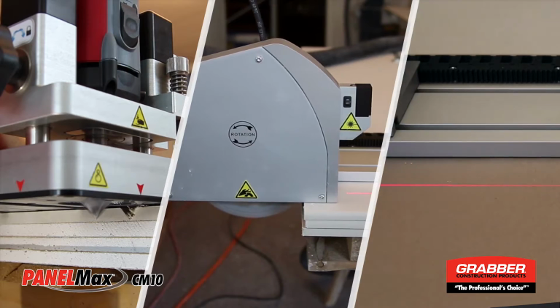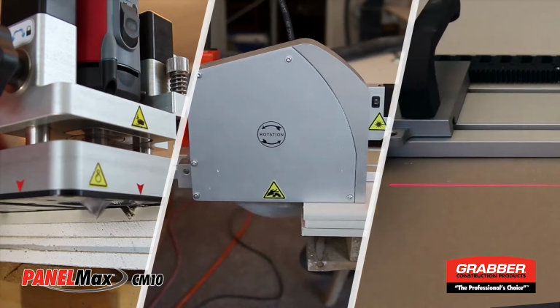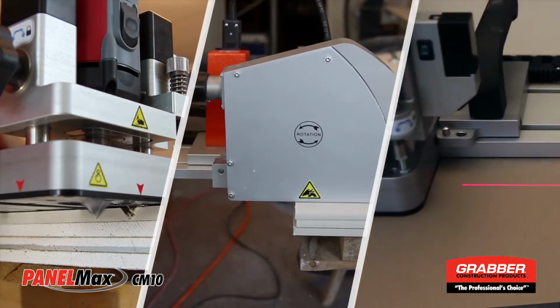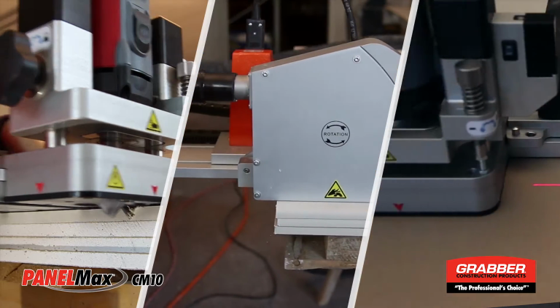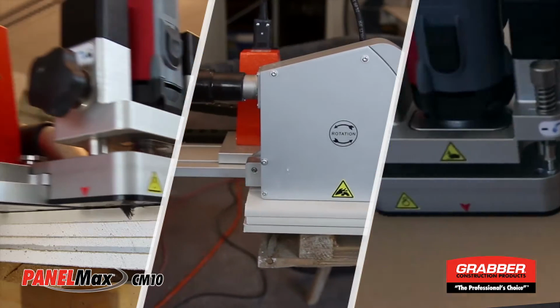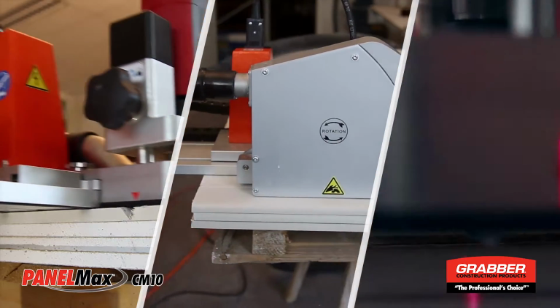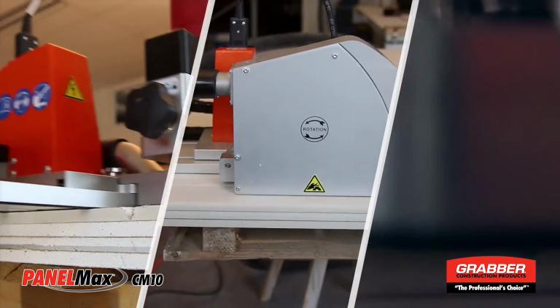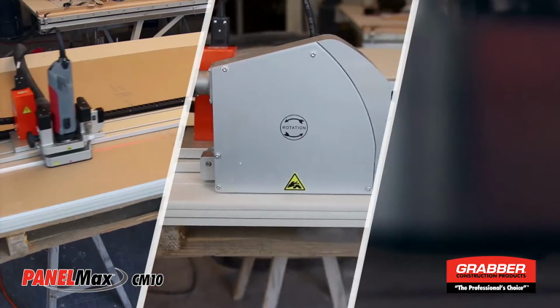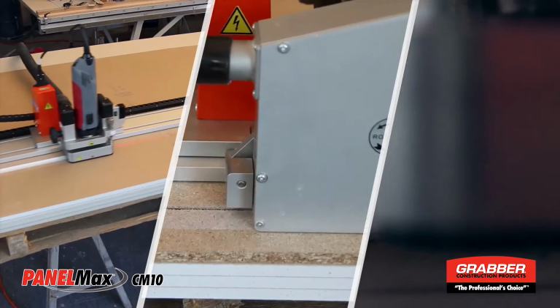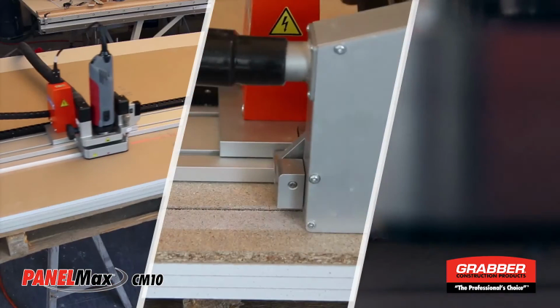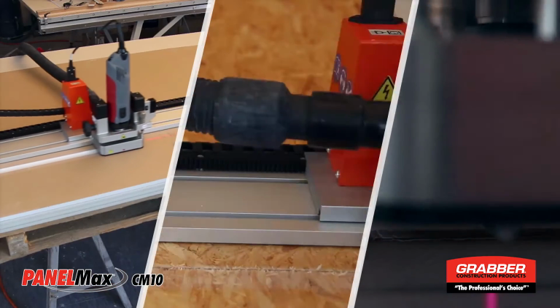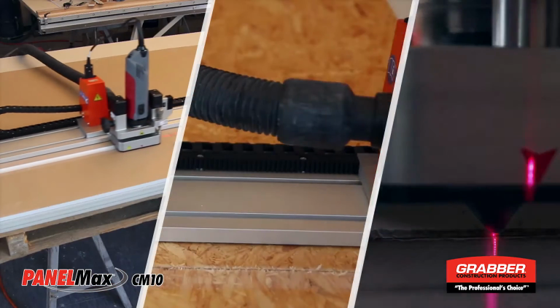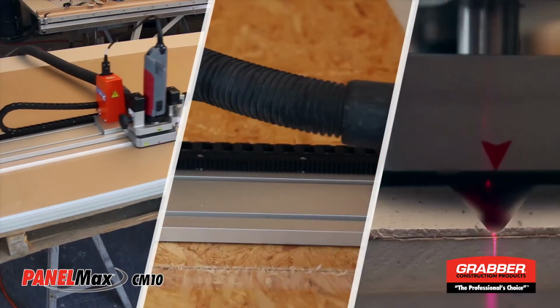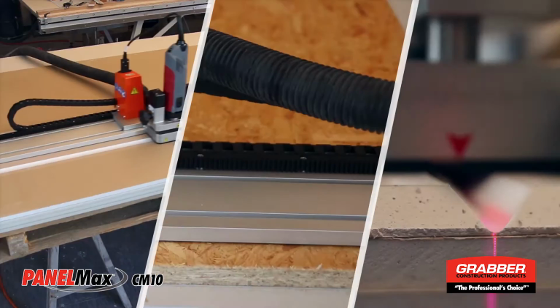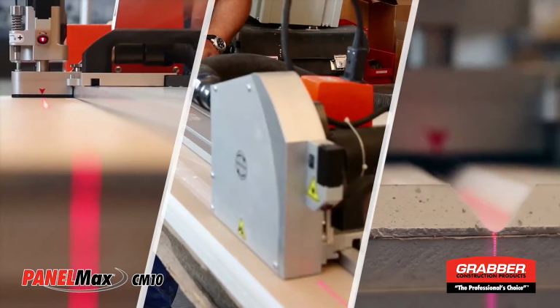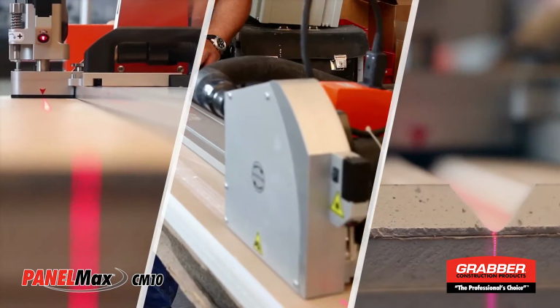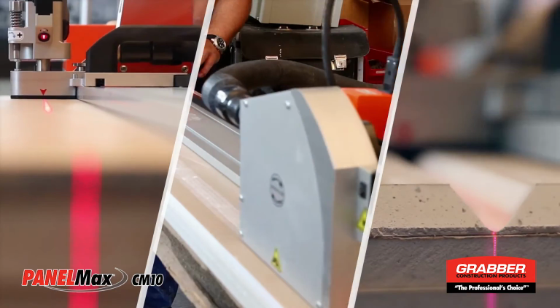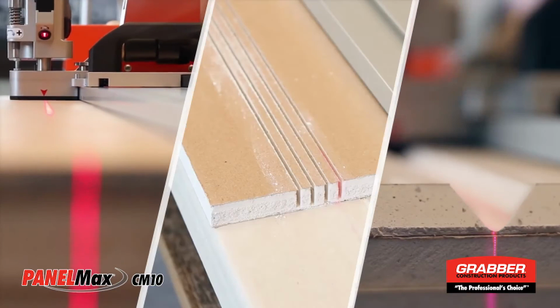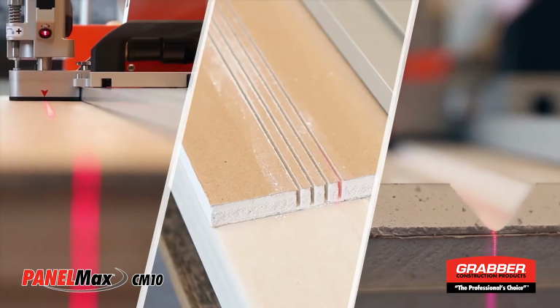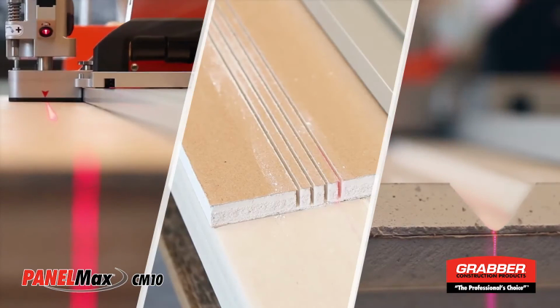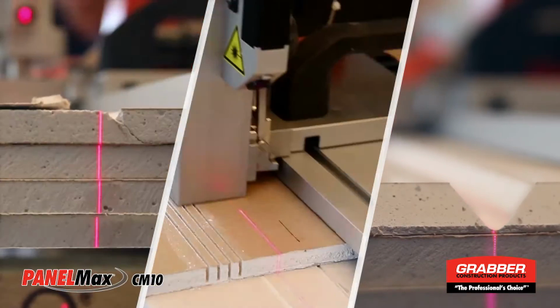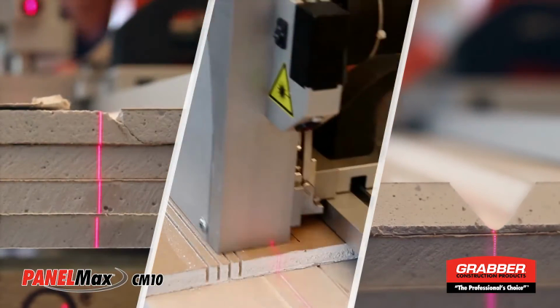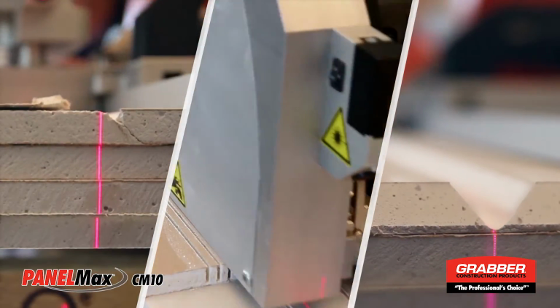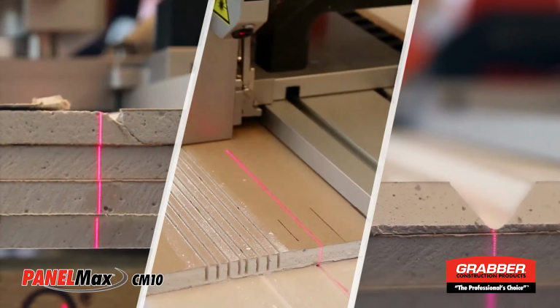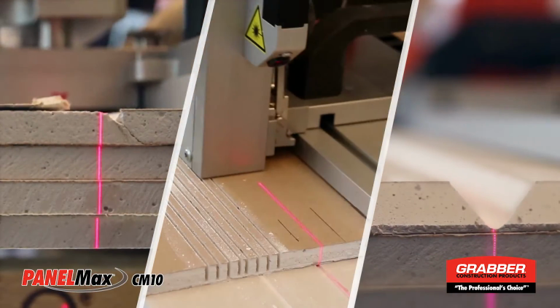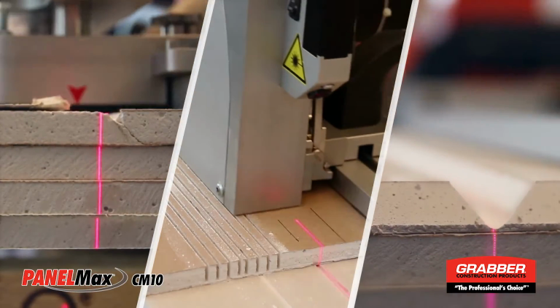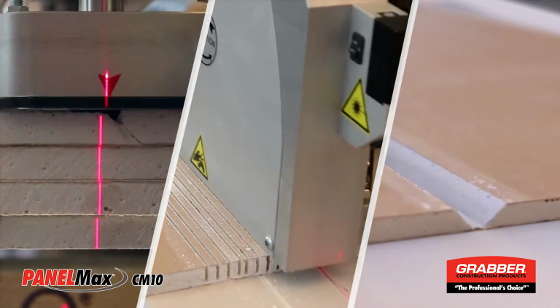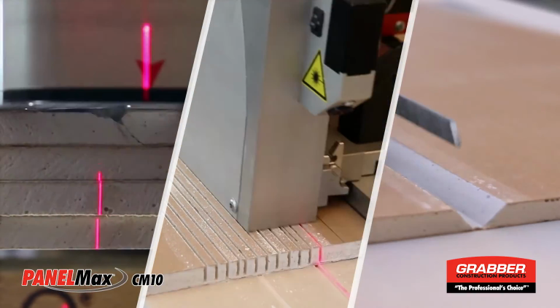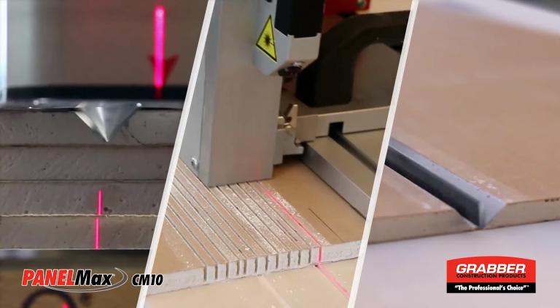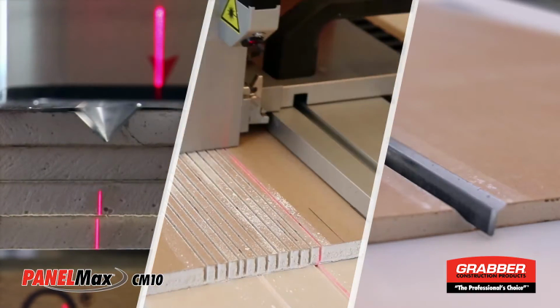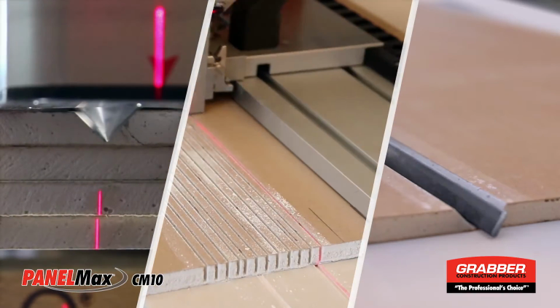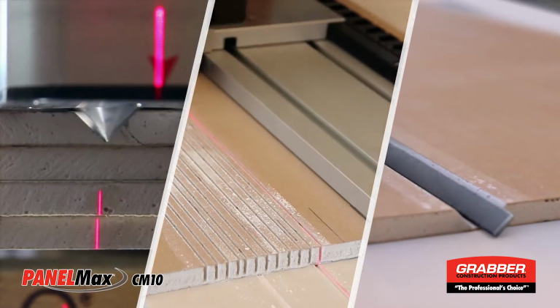Introducing the portable panel fabrication machine, PanelMax CM10.